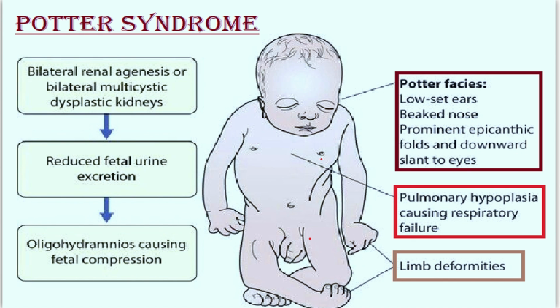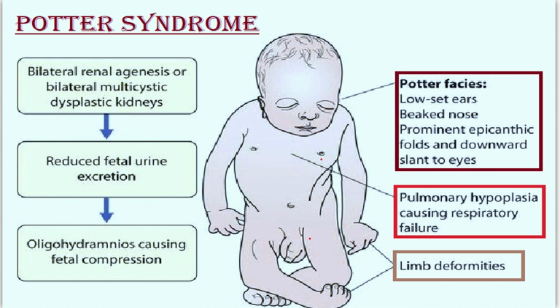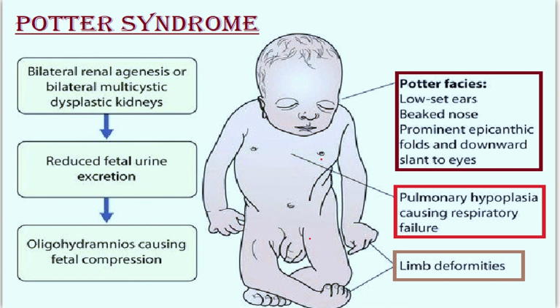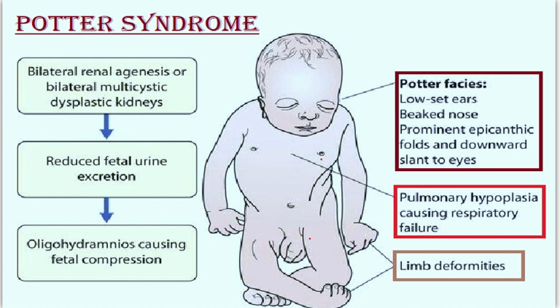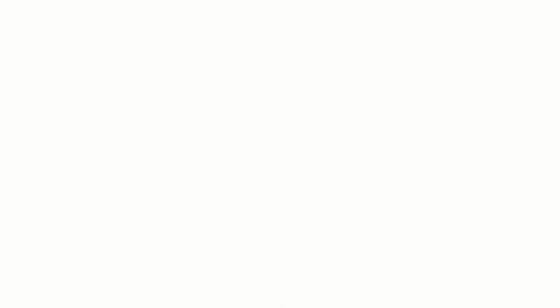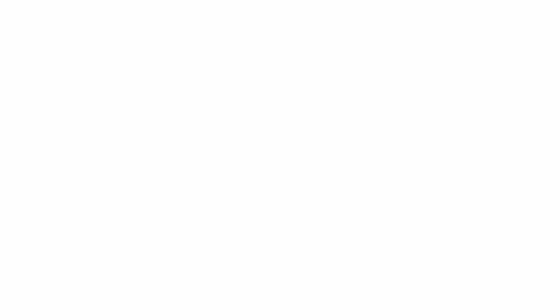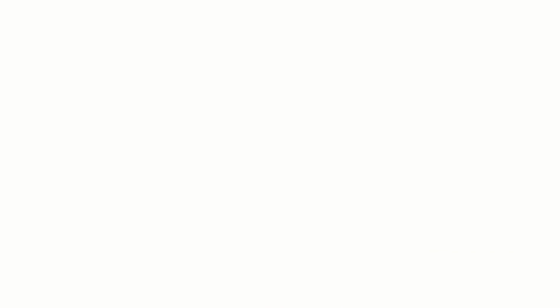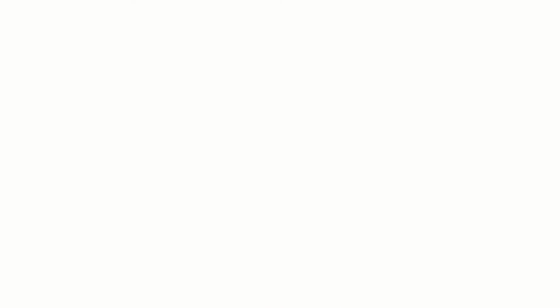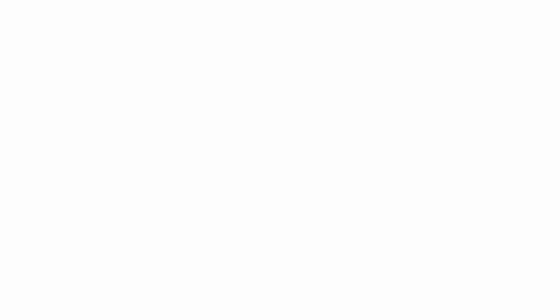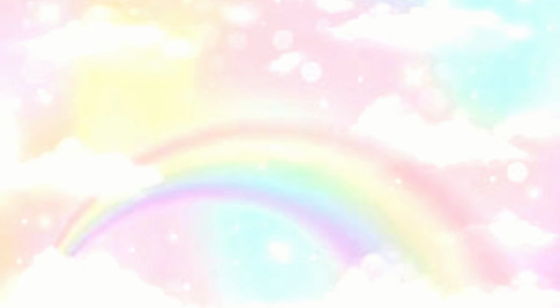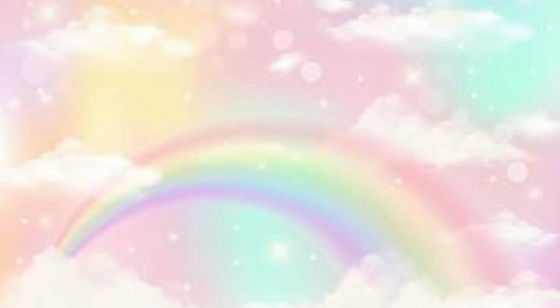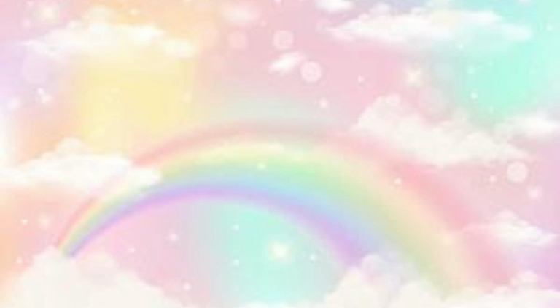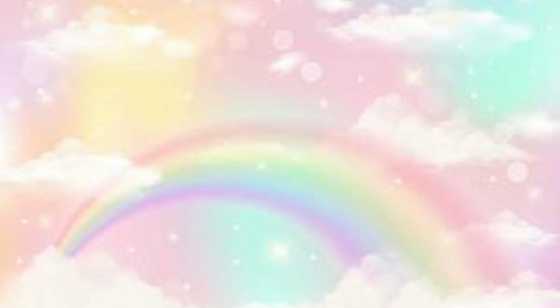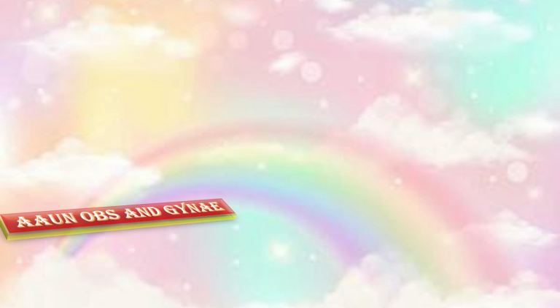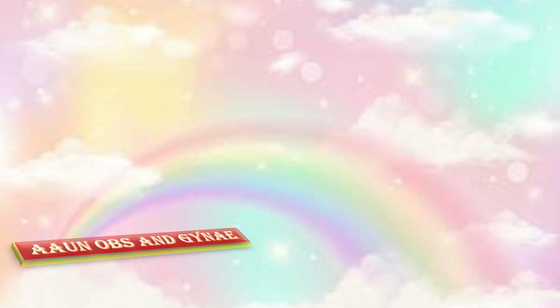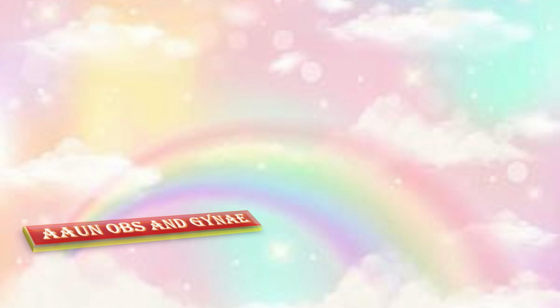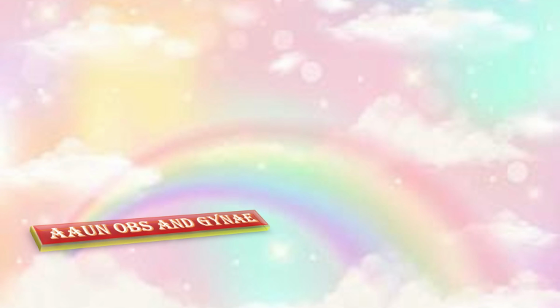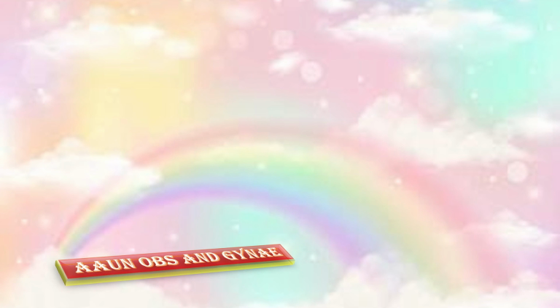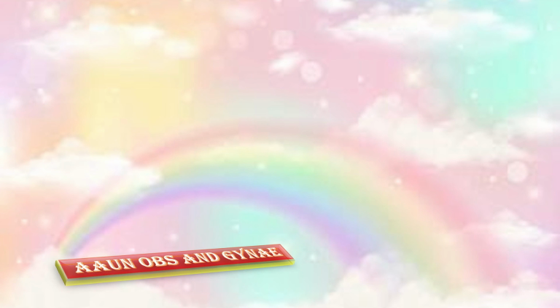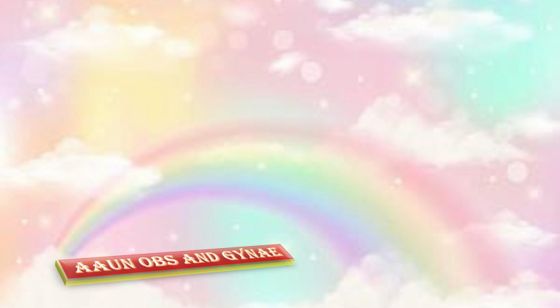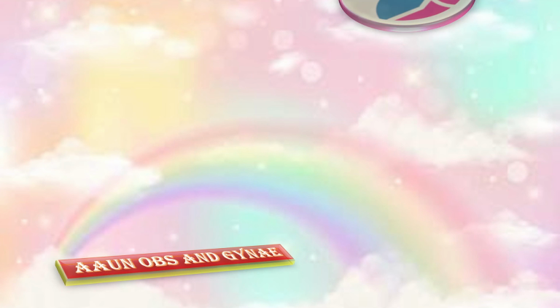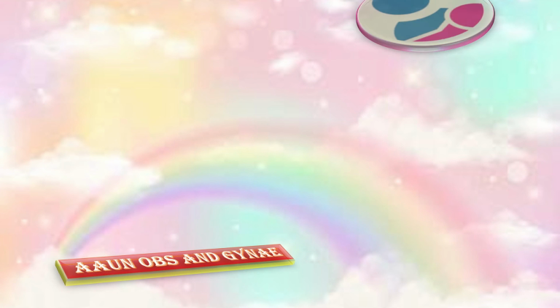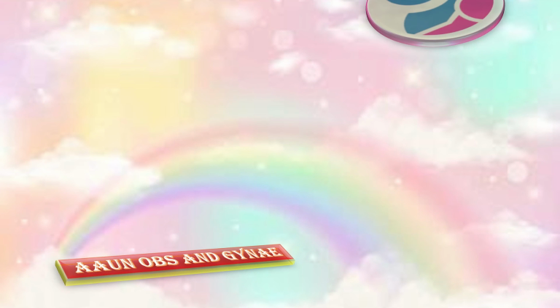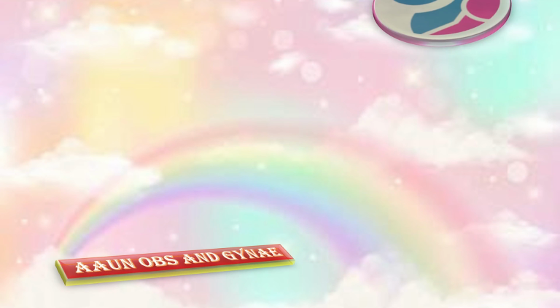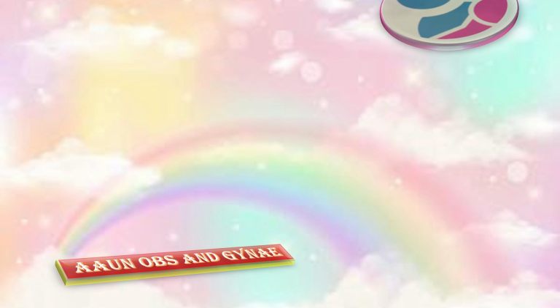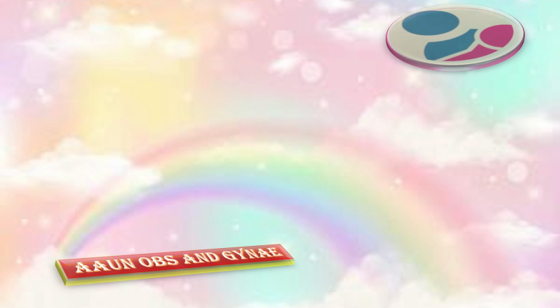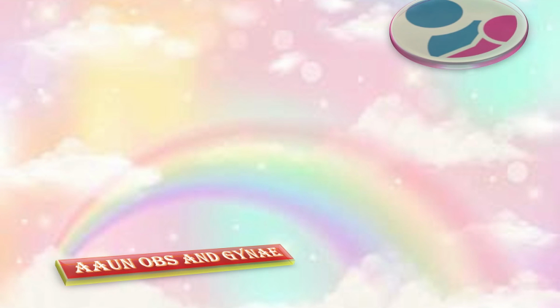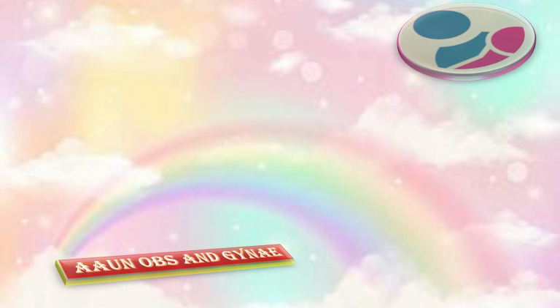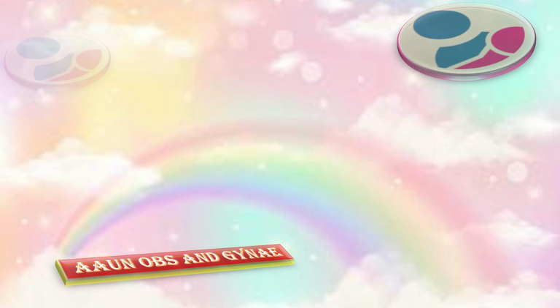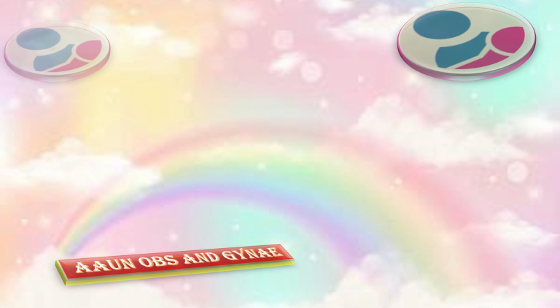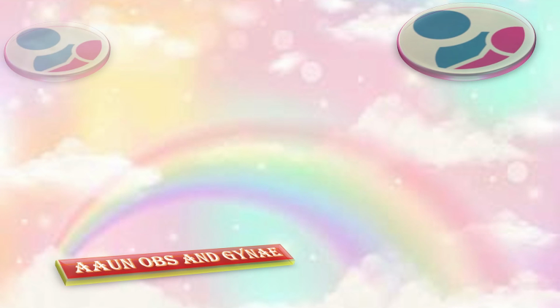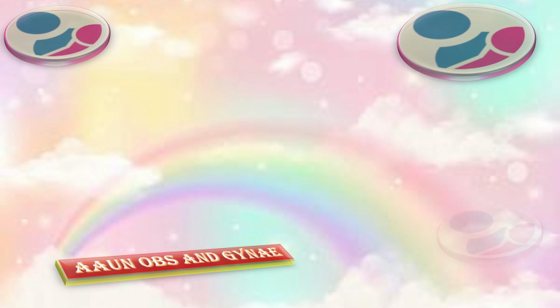Thank you so much. That was all about exomphalos and a little bit more about other fetal anomalies.